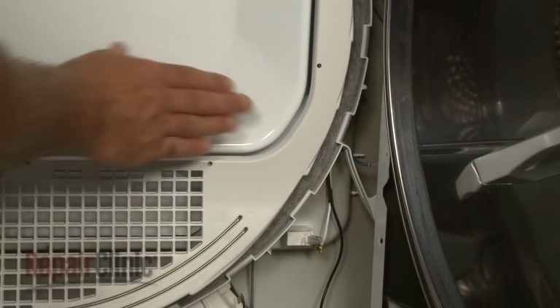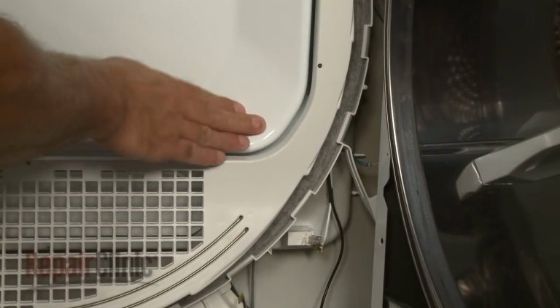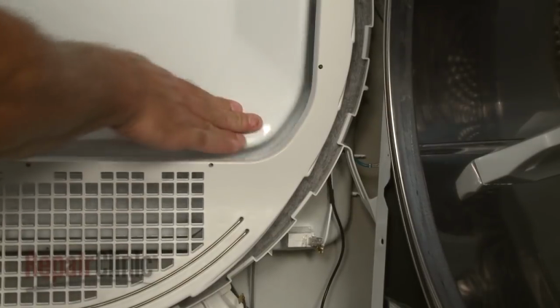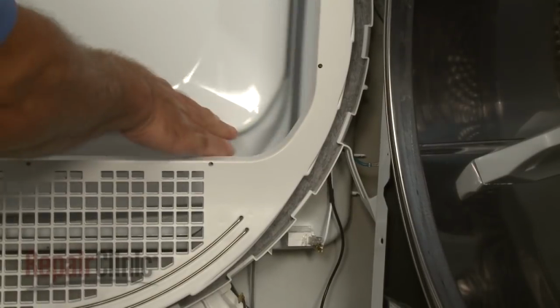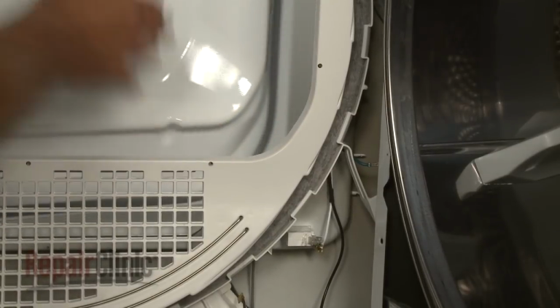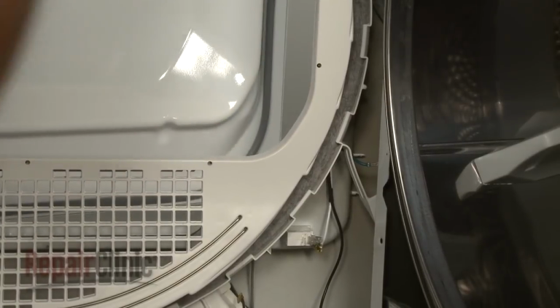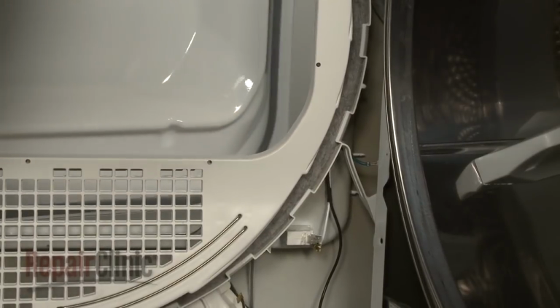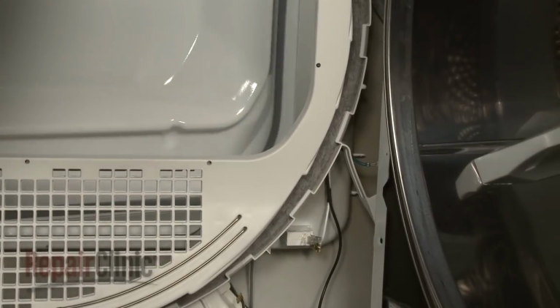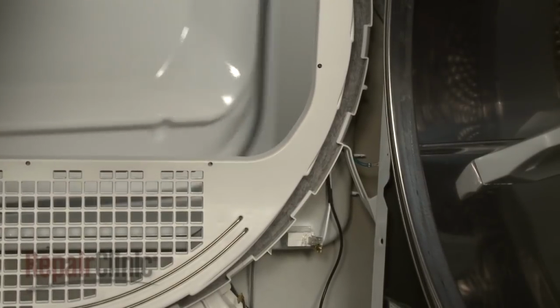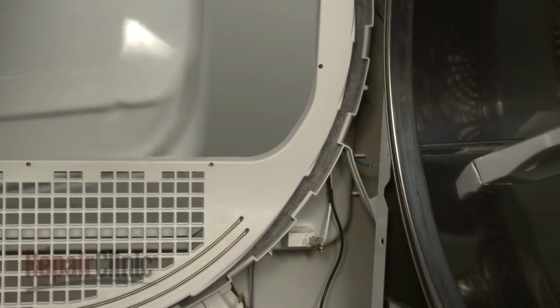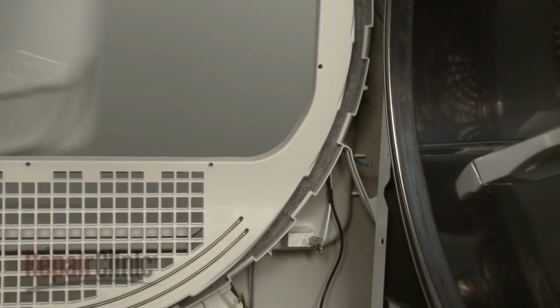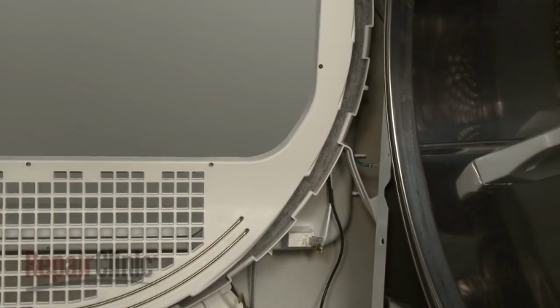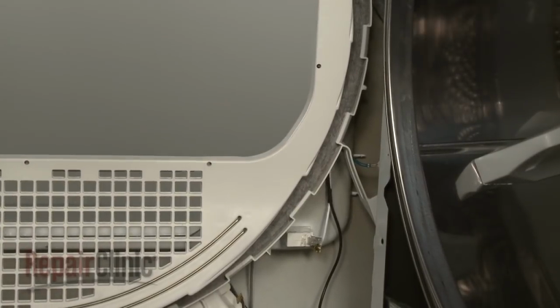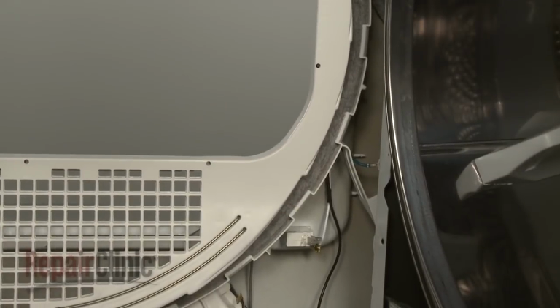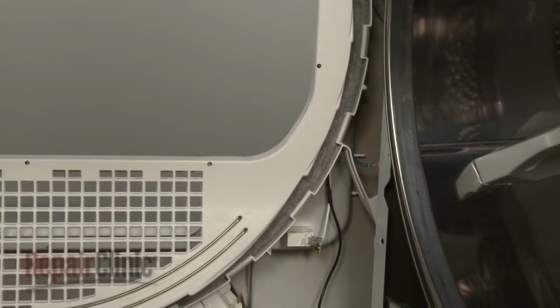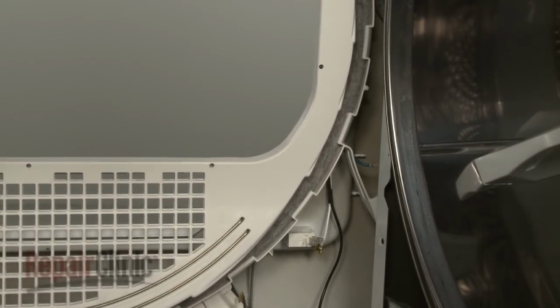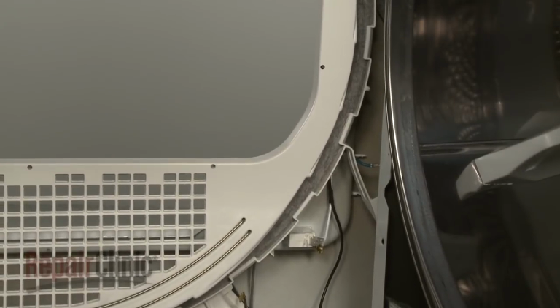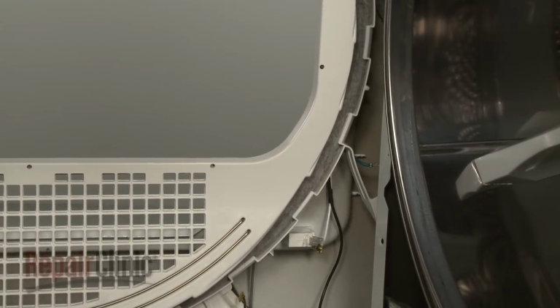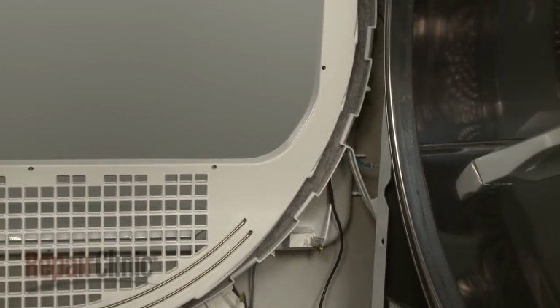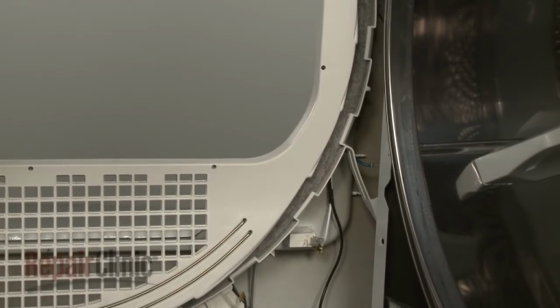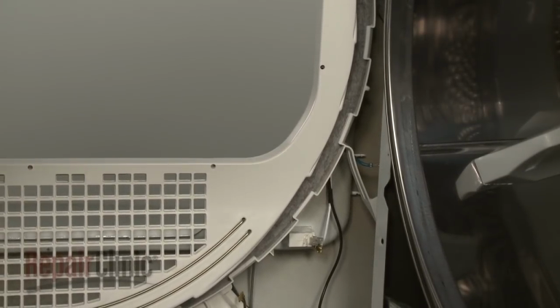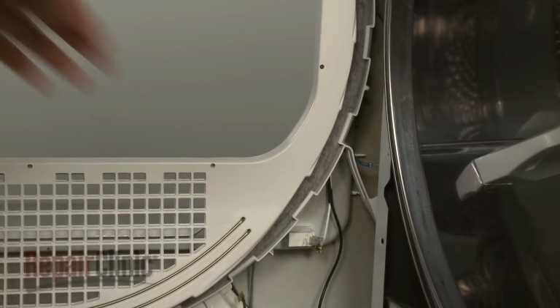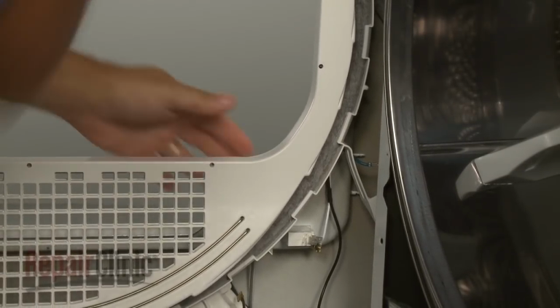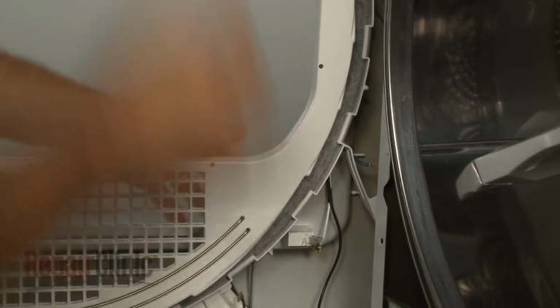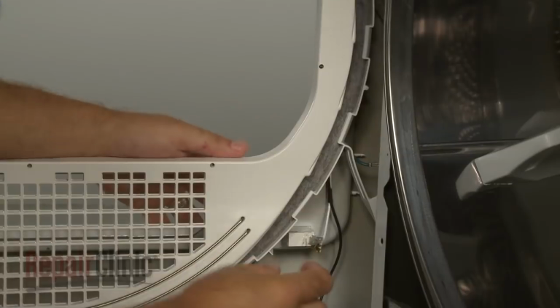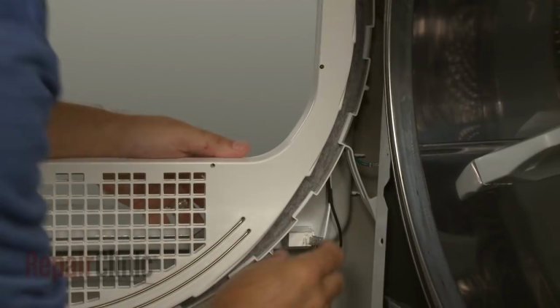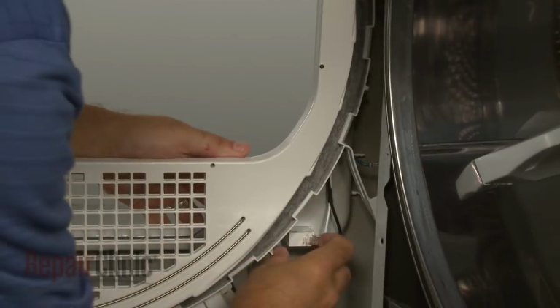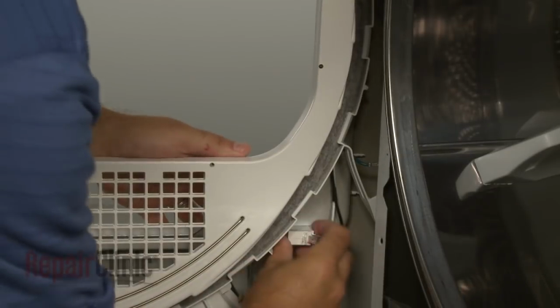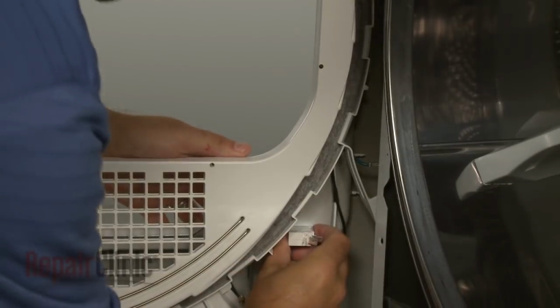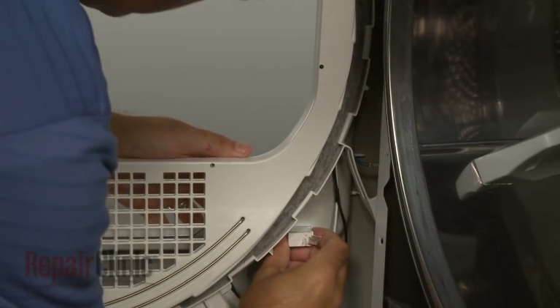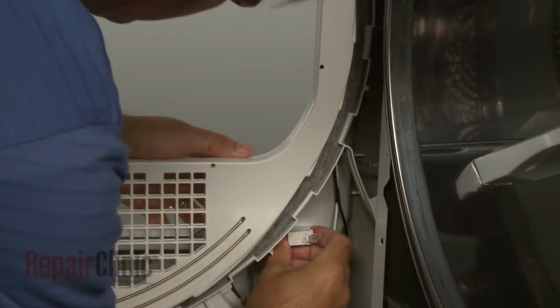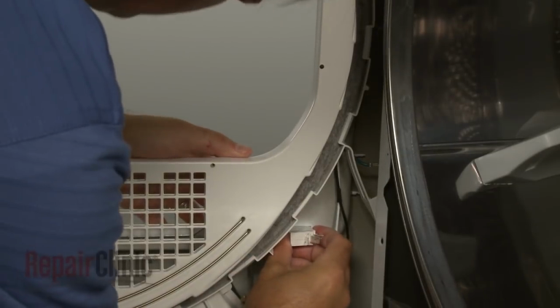Open the dryer door and squeeze the tabs on the old door switch to remove it through the front panel.